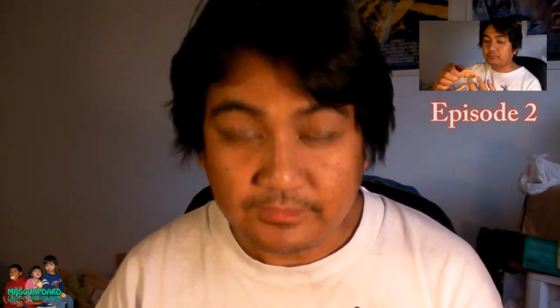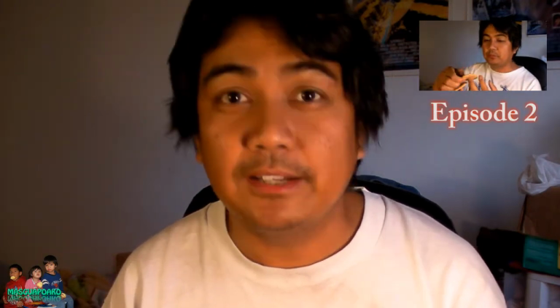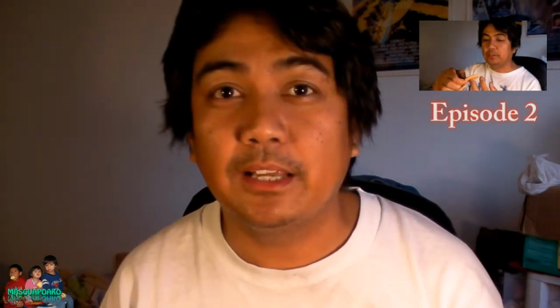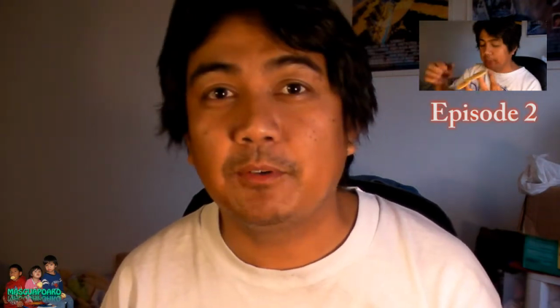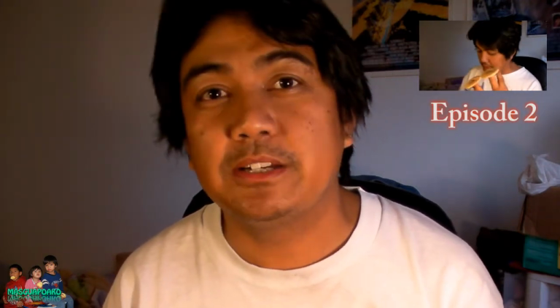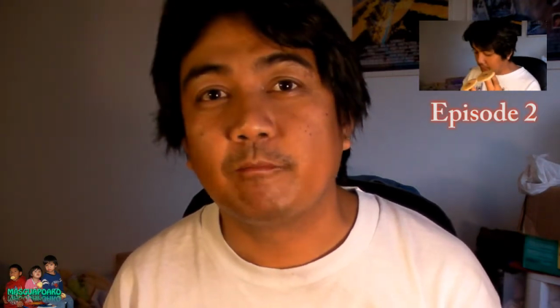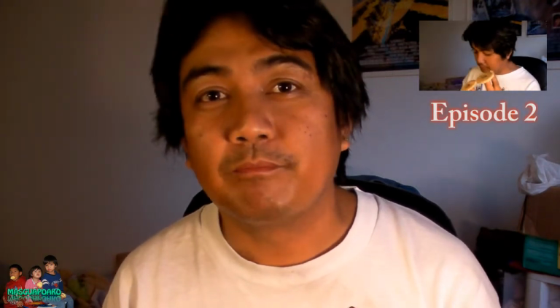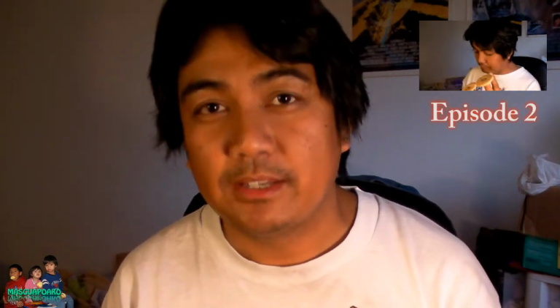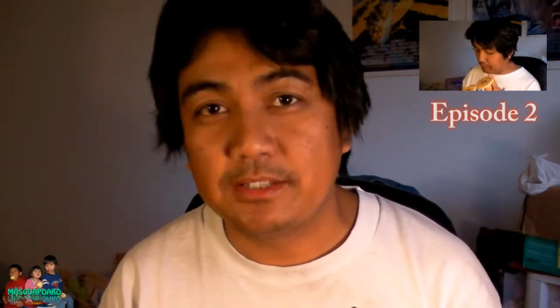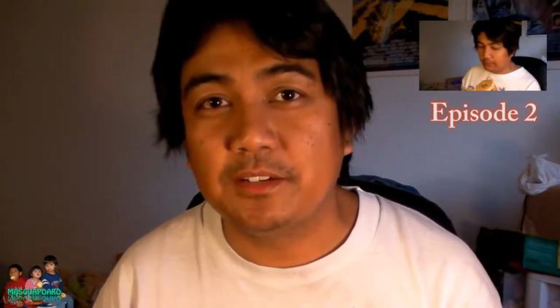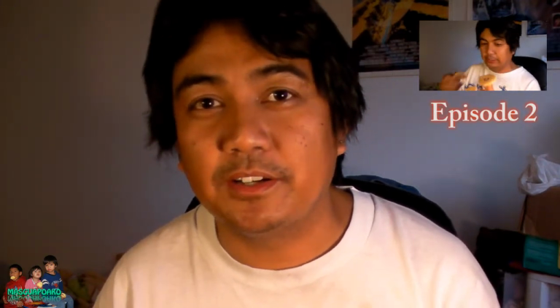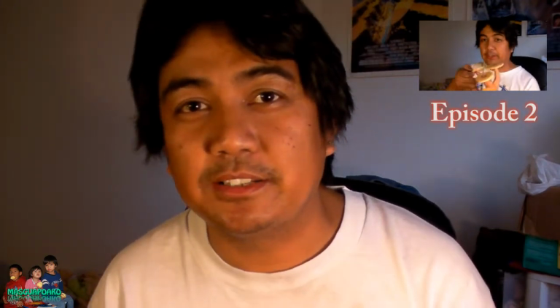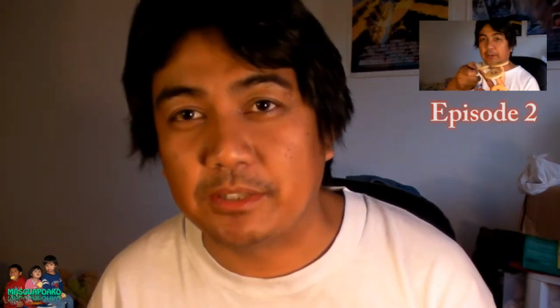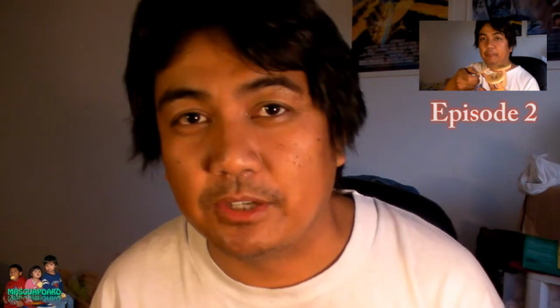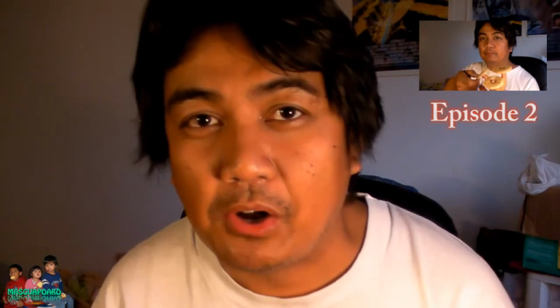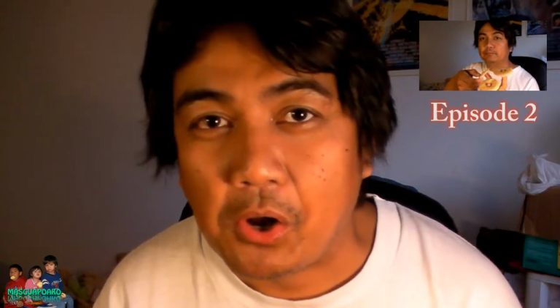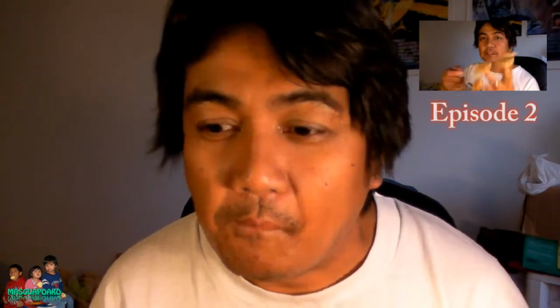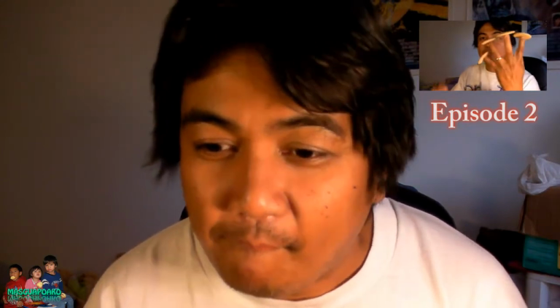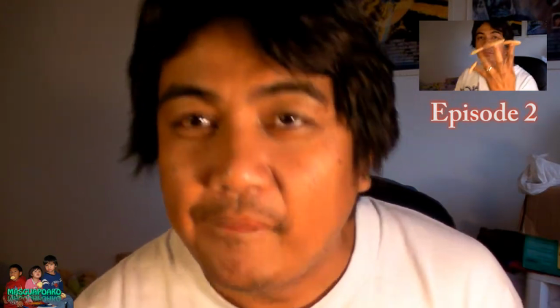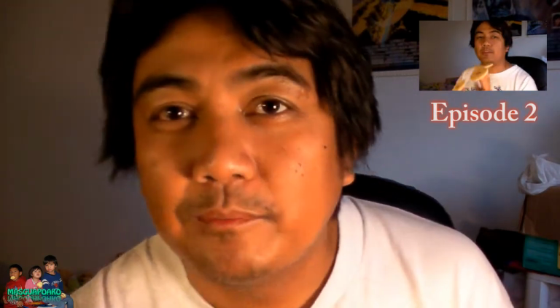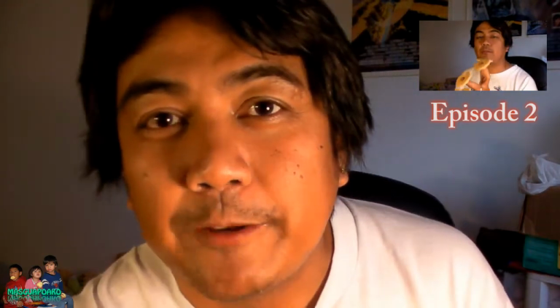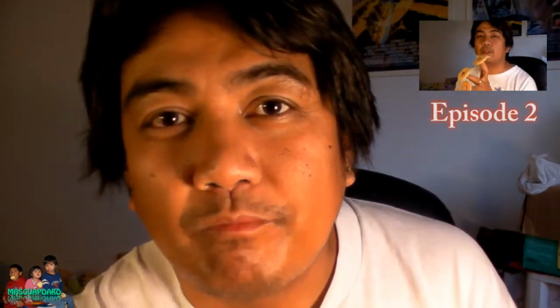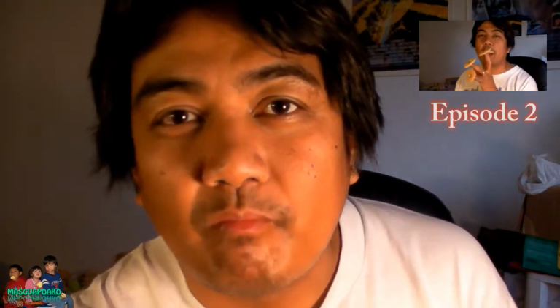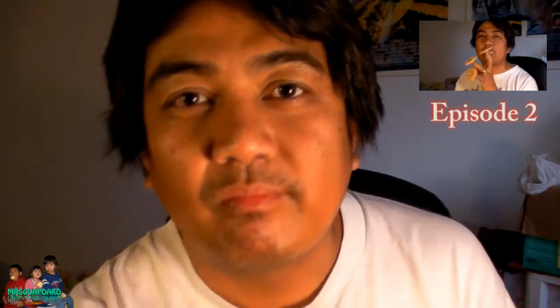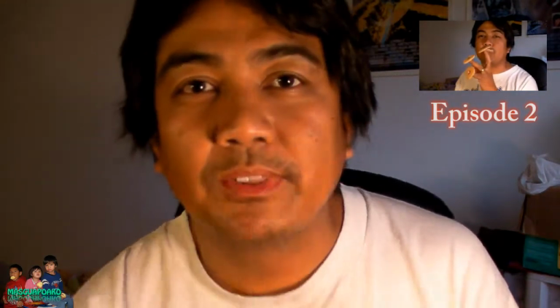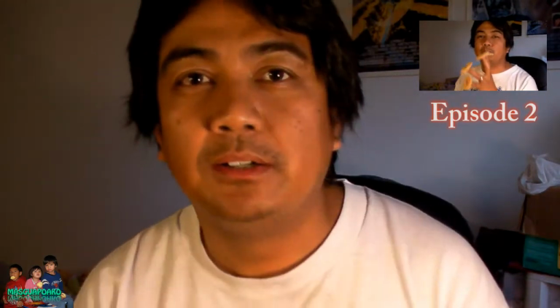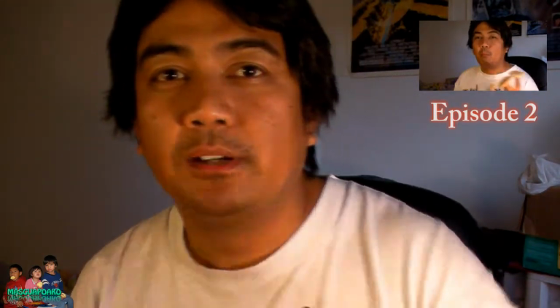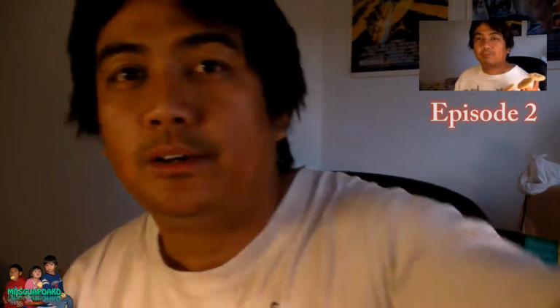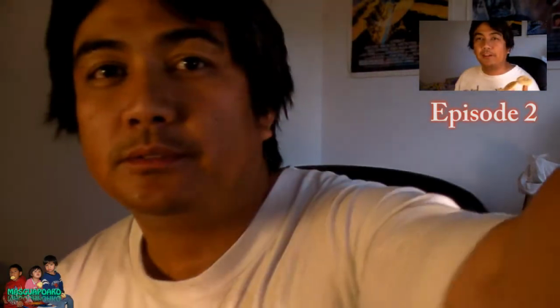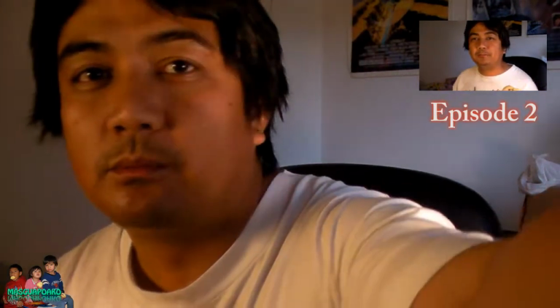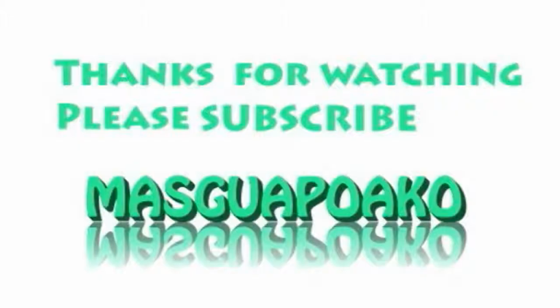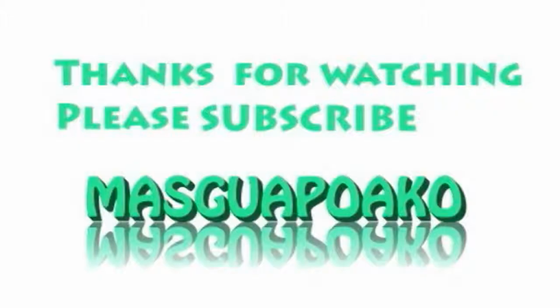Alright, thank you for watching, and see you for the next episode. Bye.